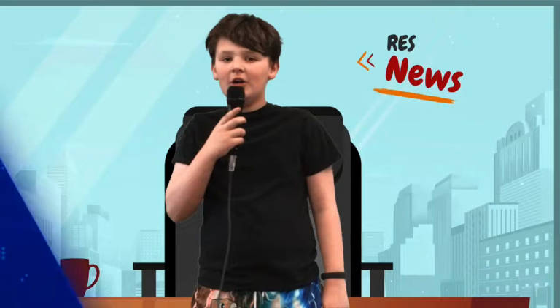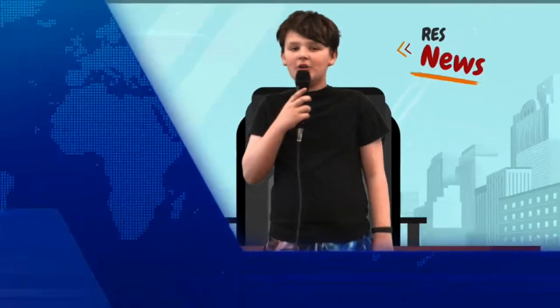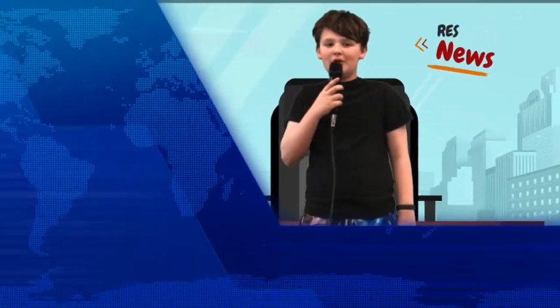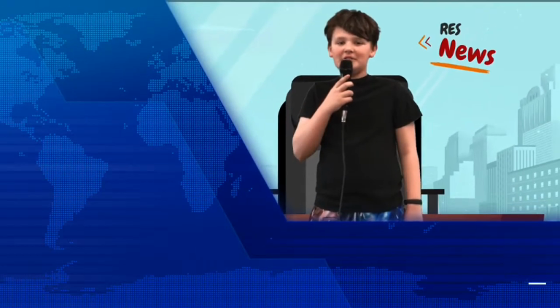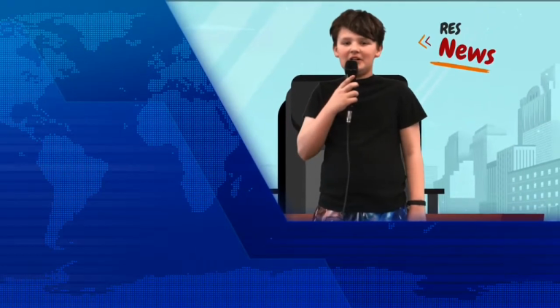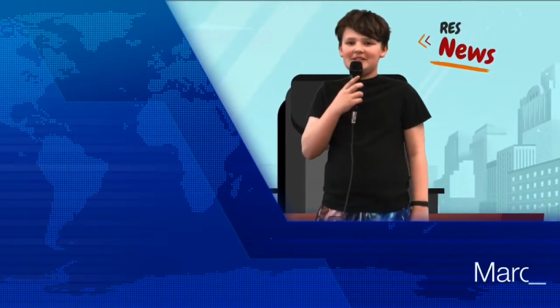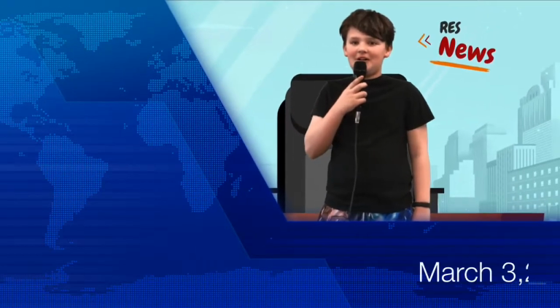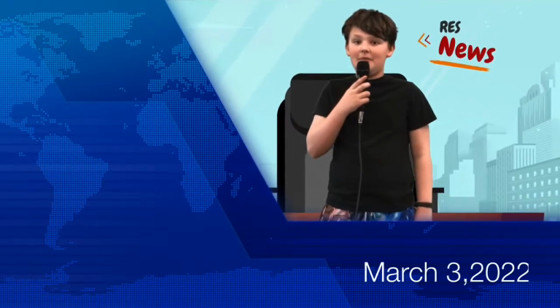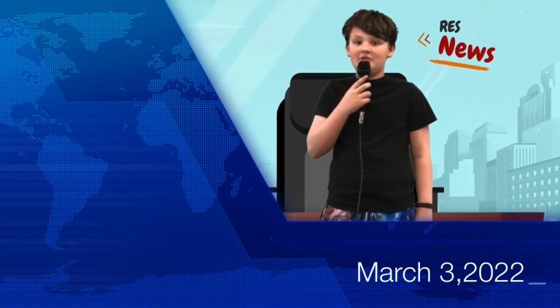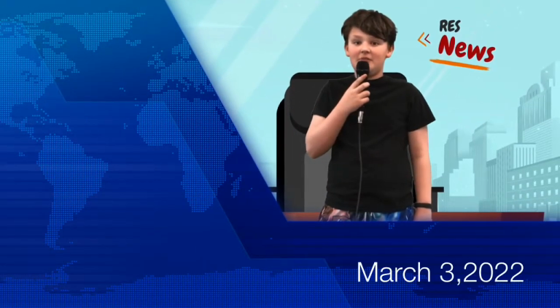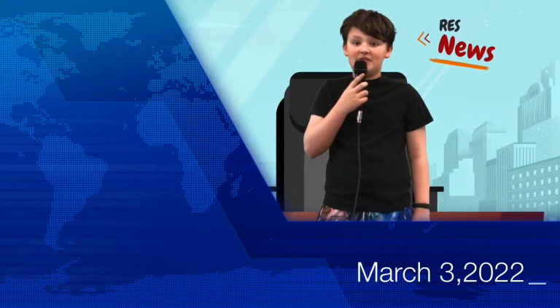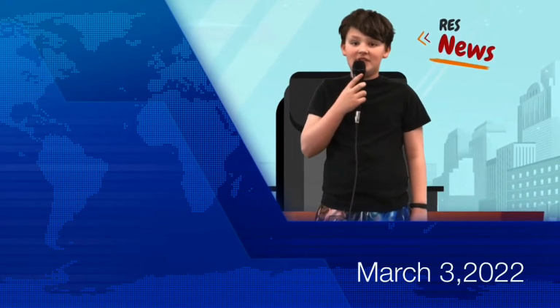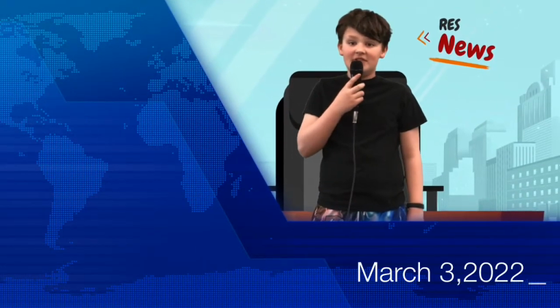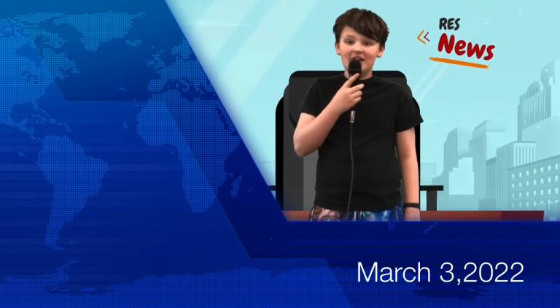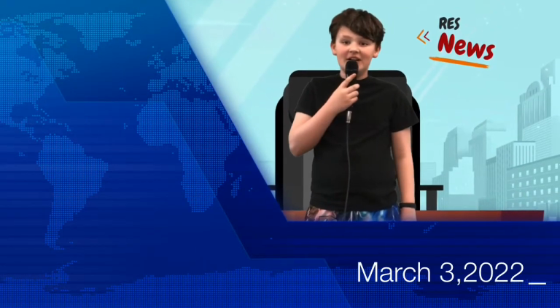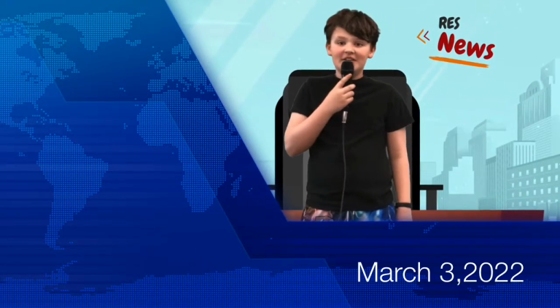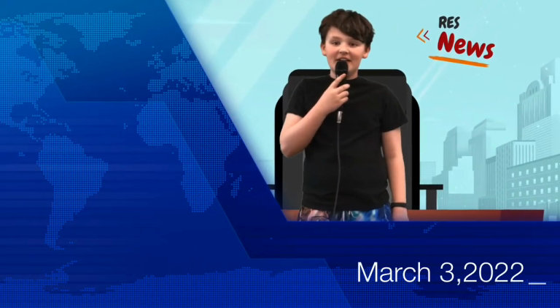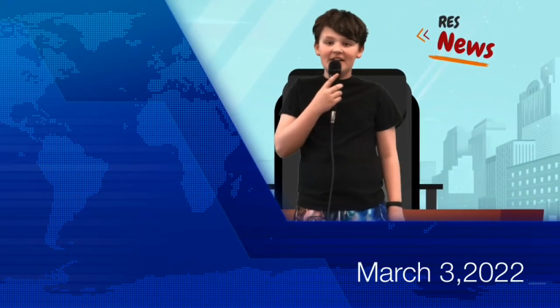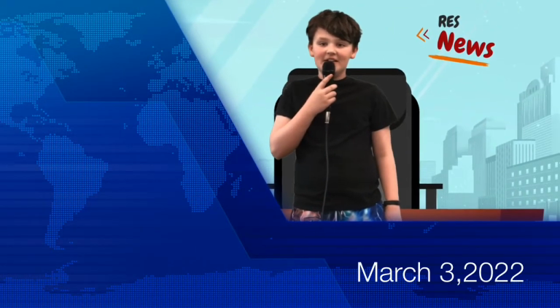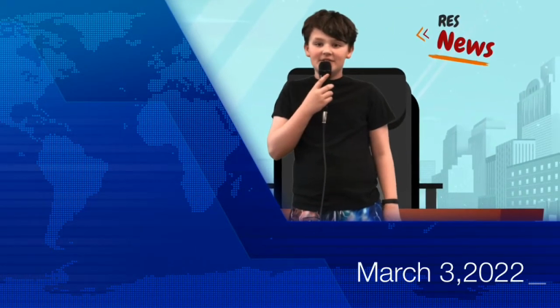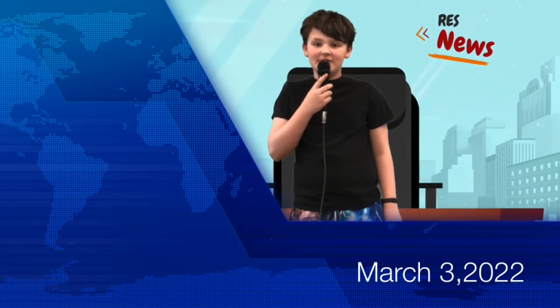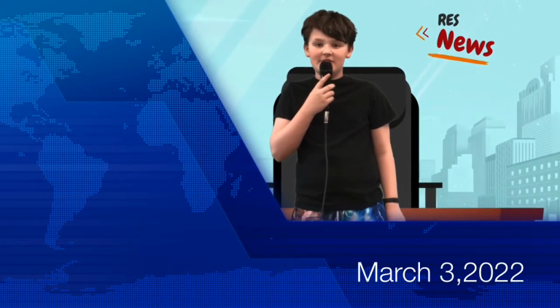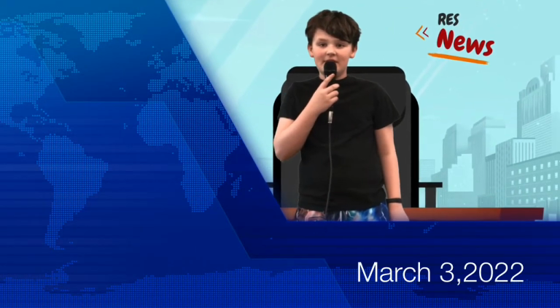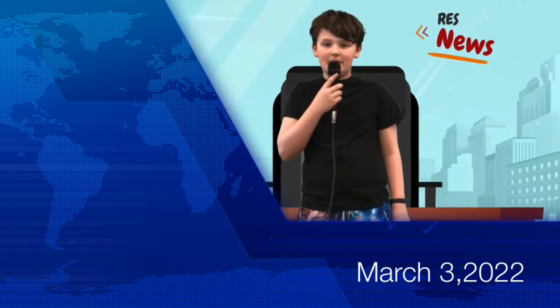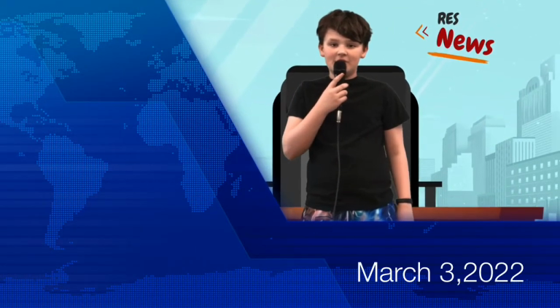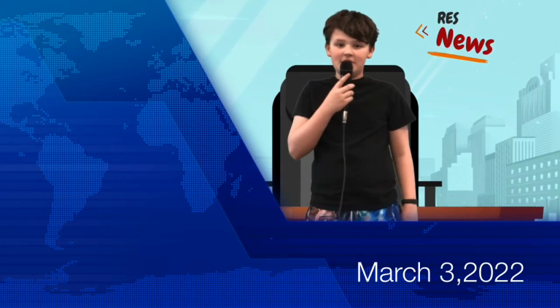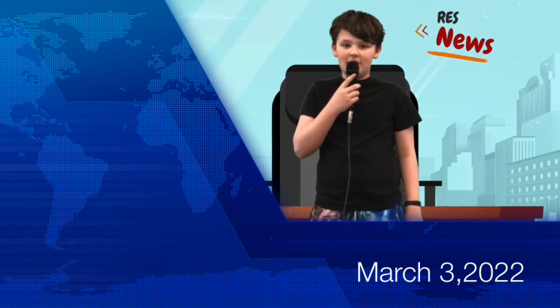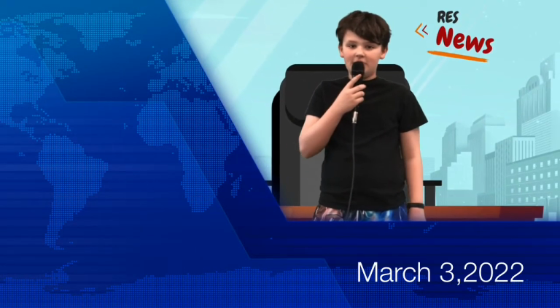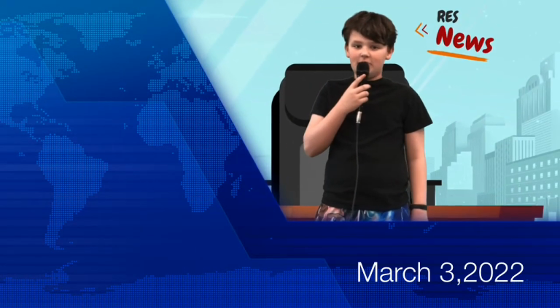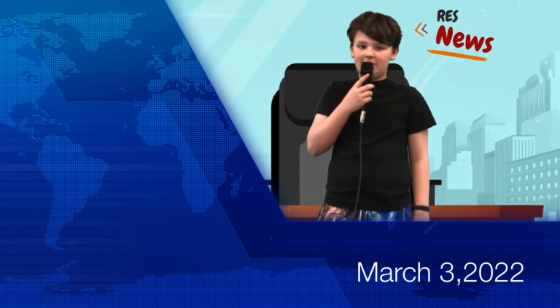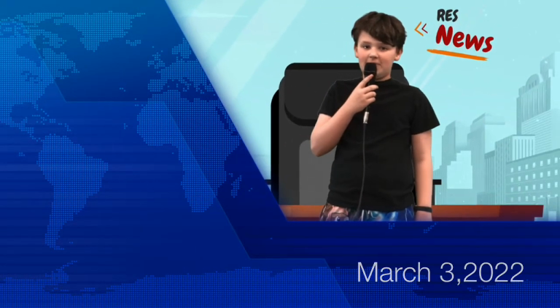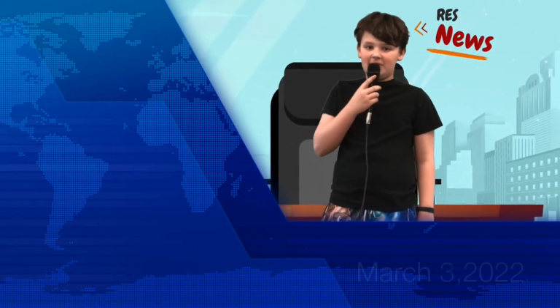Good morning, Rollins Elementary Mustangs. Today is Thursday, March 3rd, 2022.